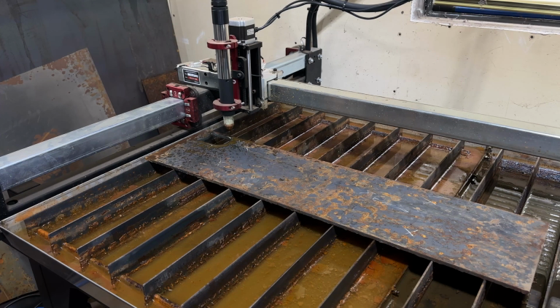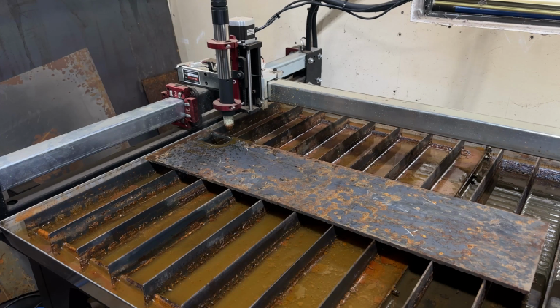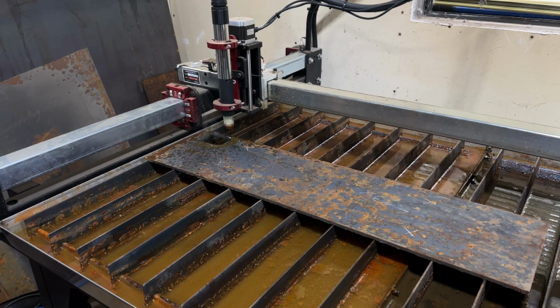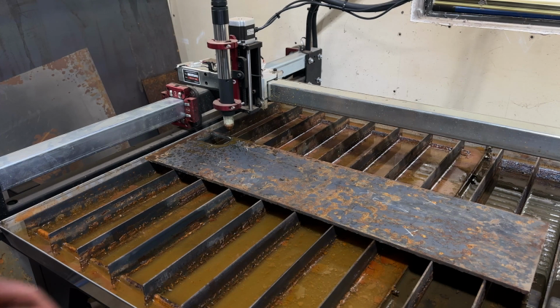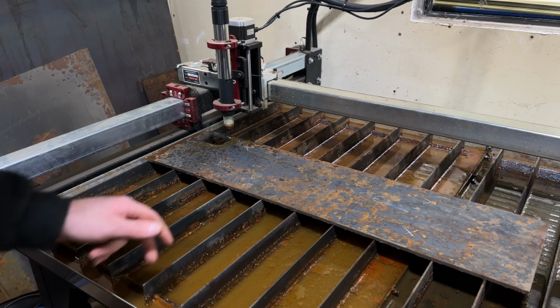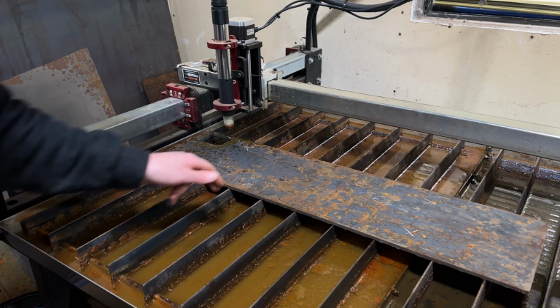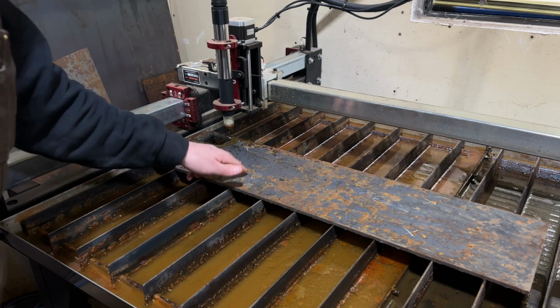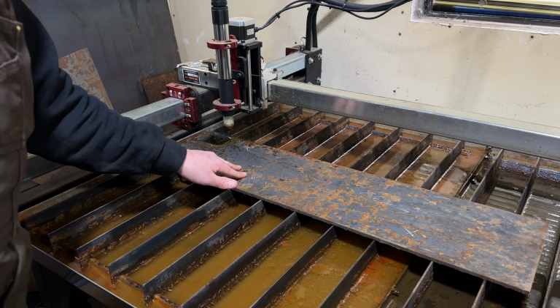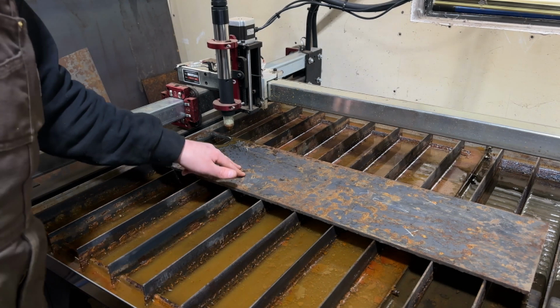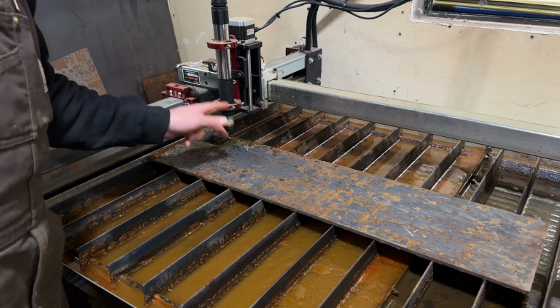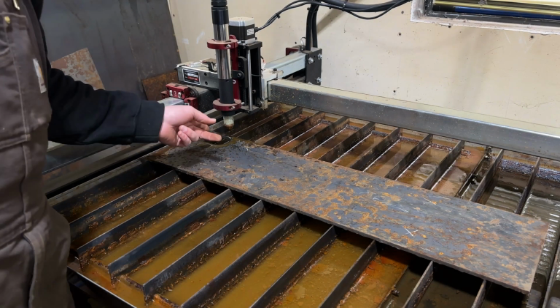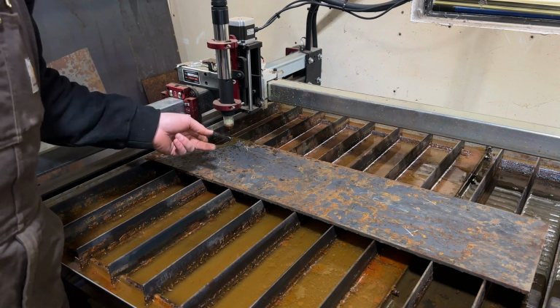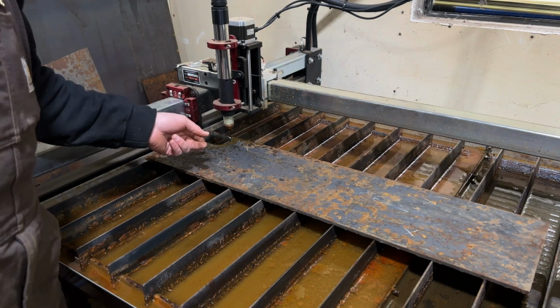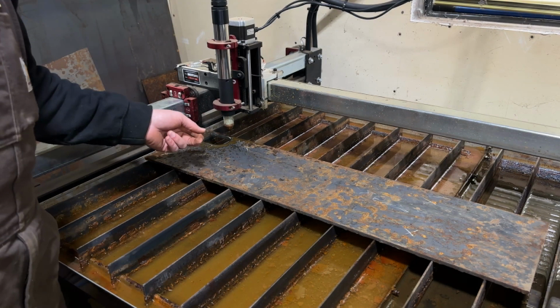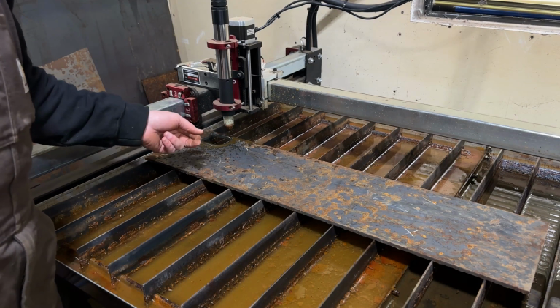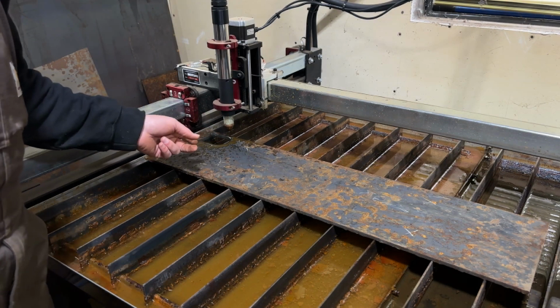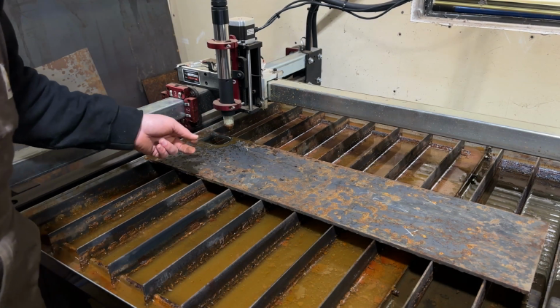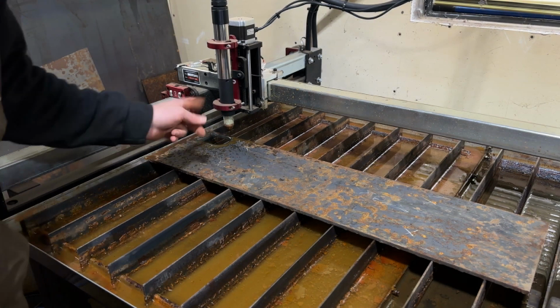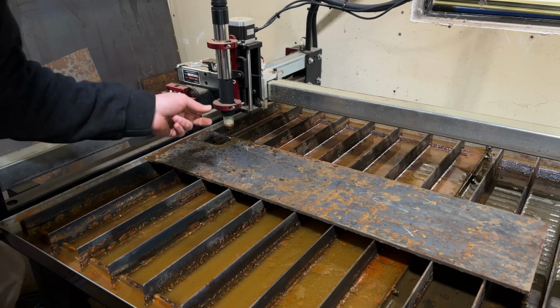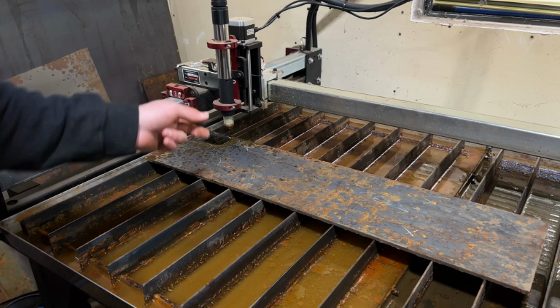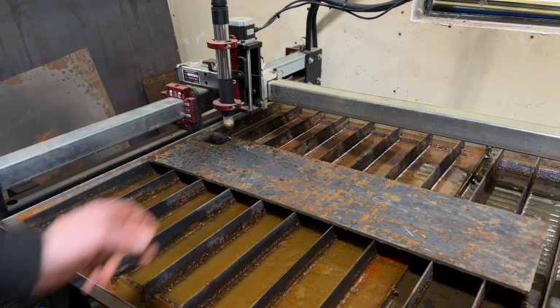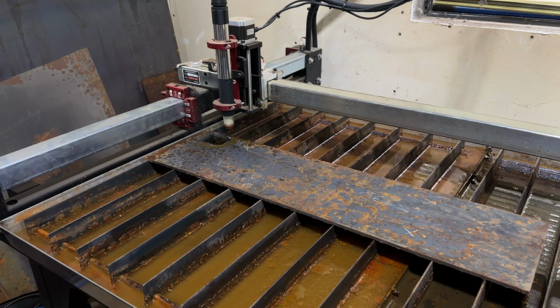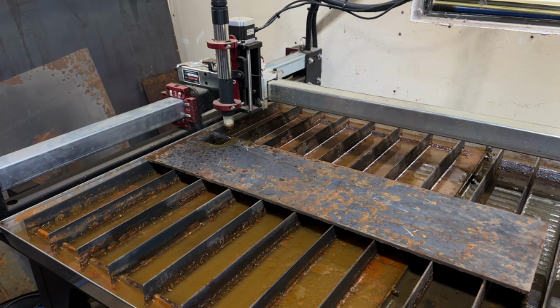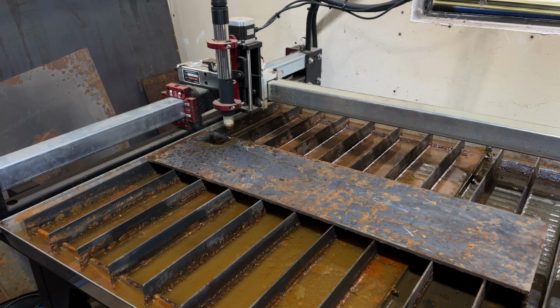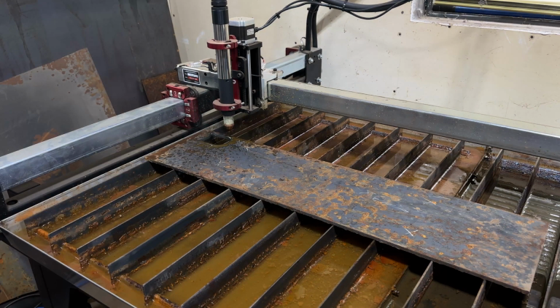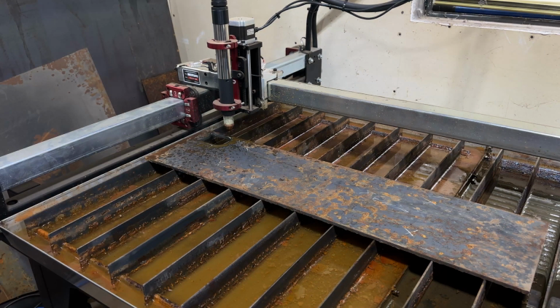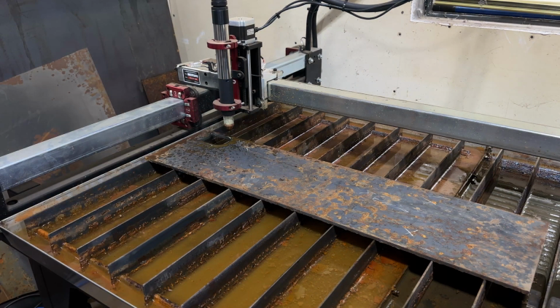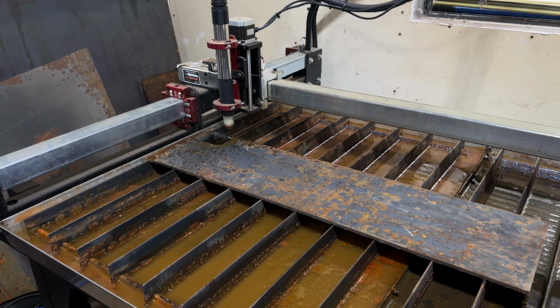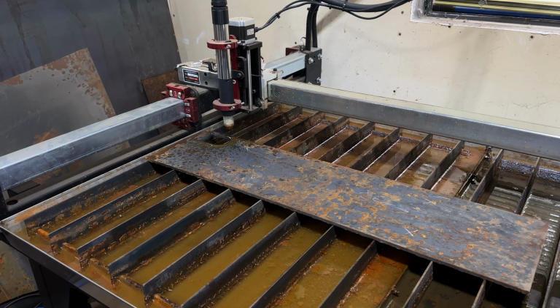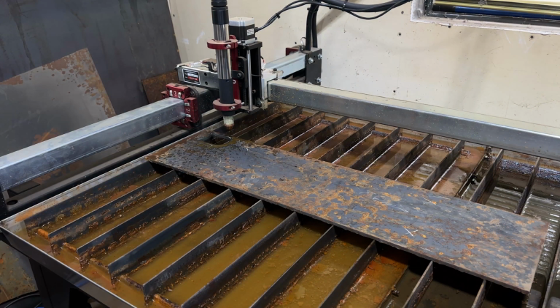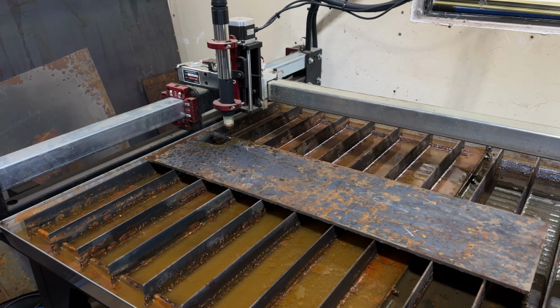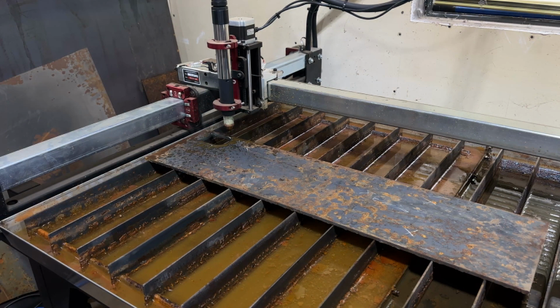I forgot to hit the record button after we cut our first piece, so I'm going to queue this up for a second run and then we'll get this on camera.